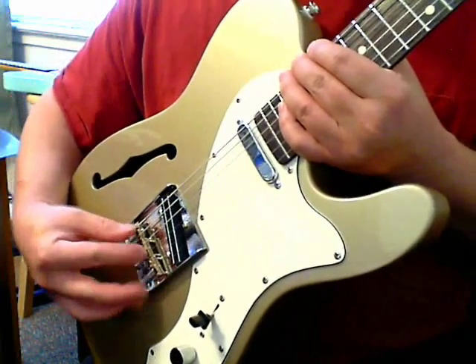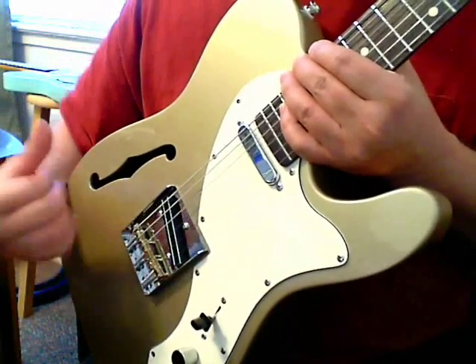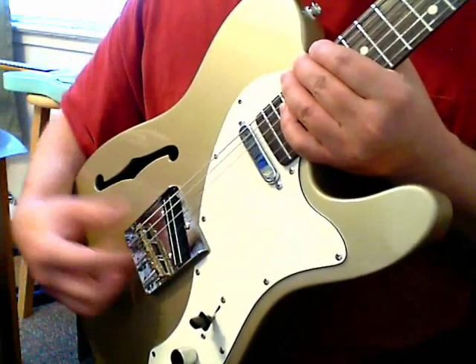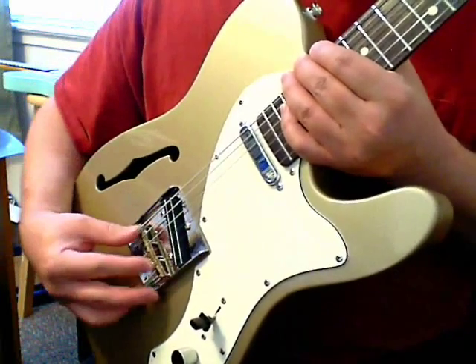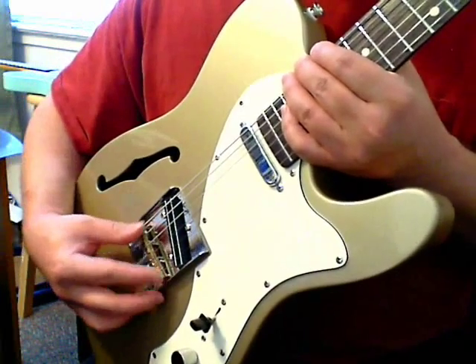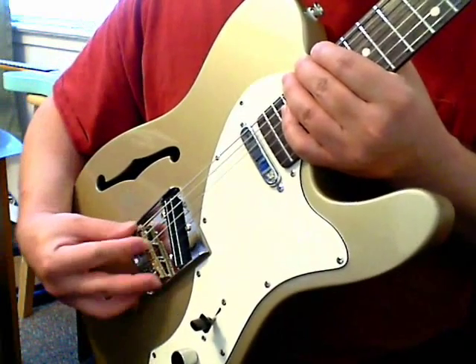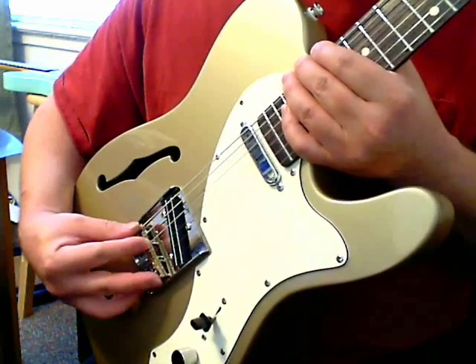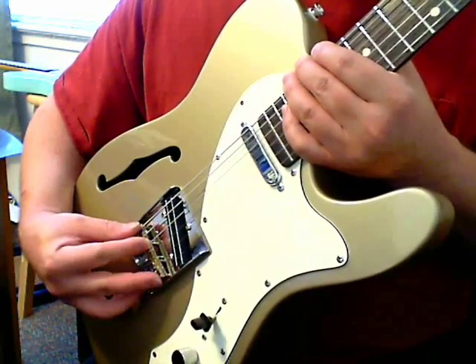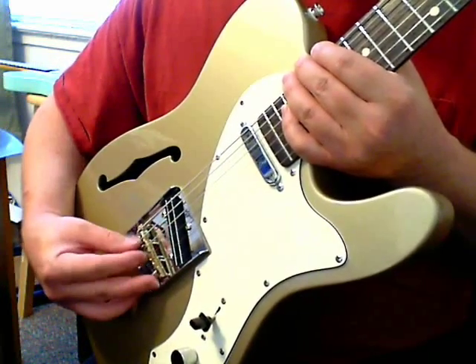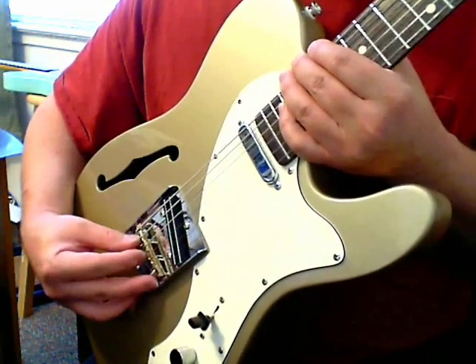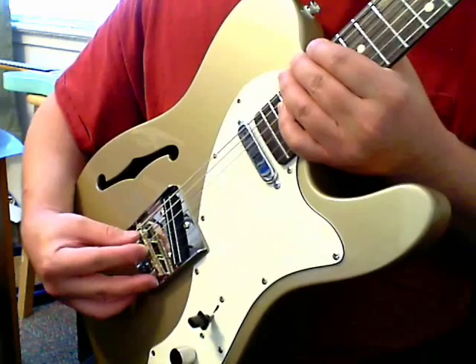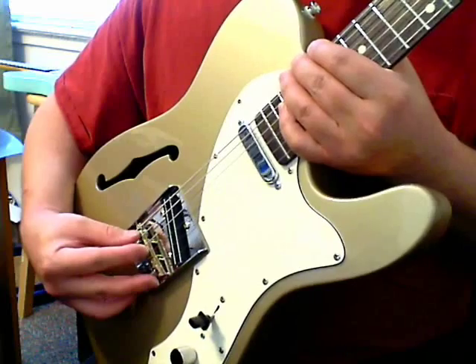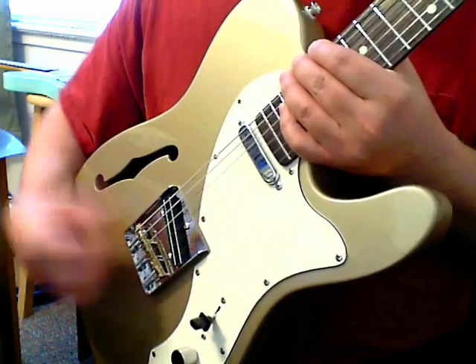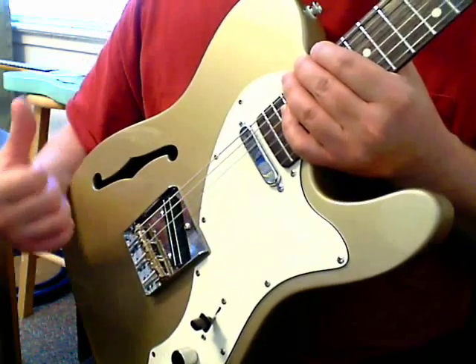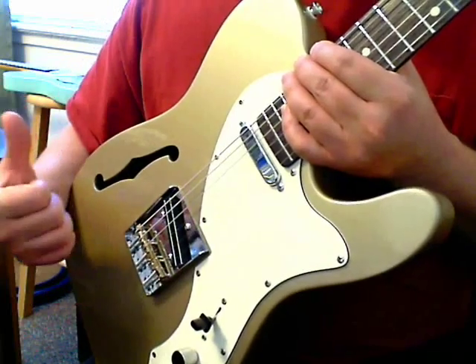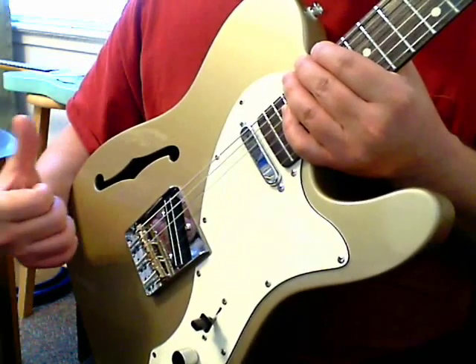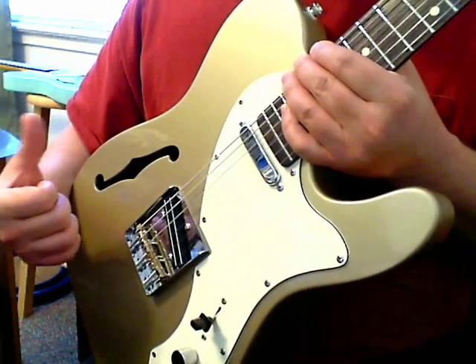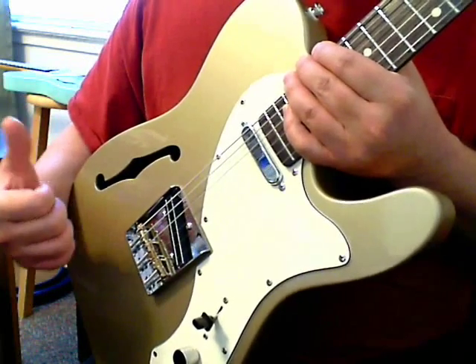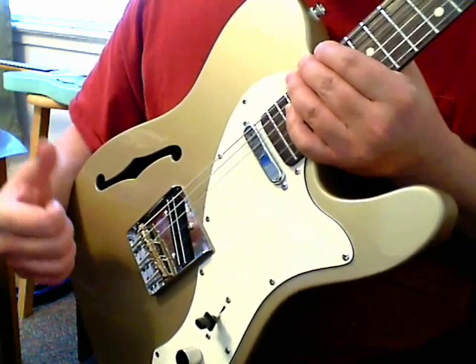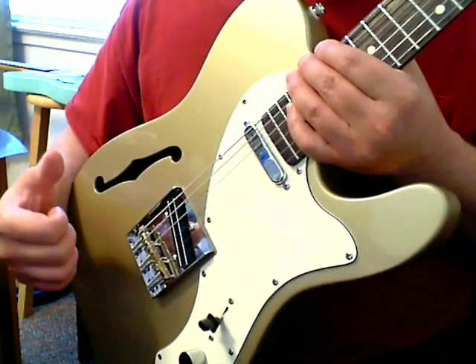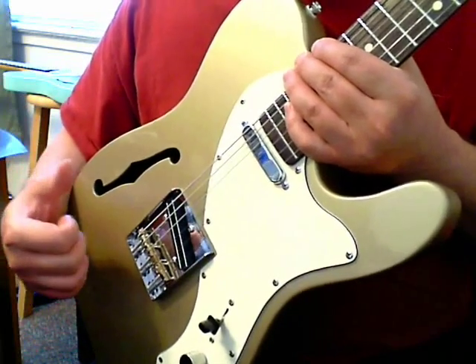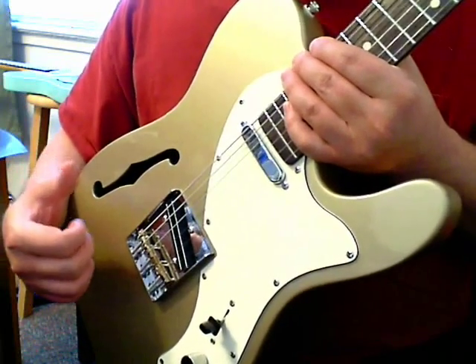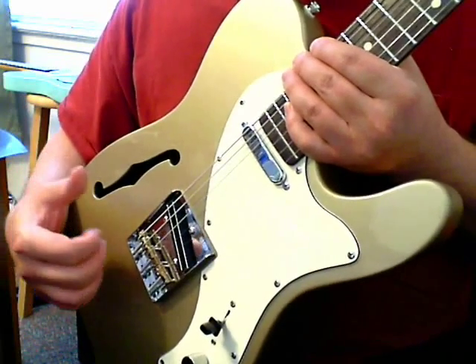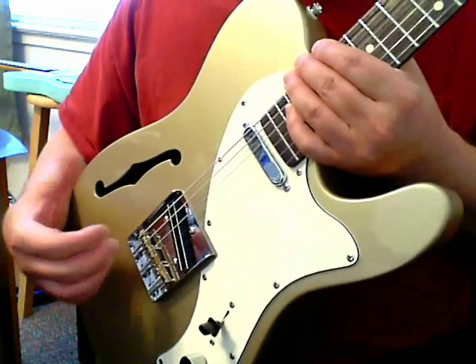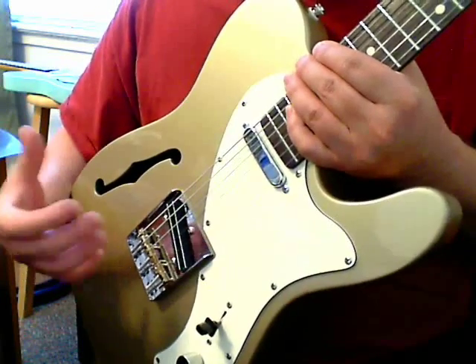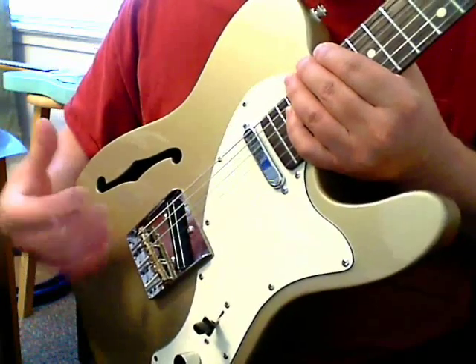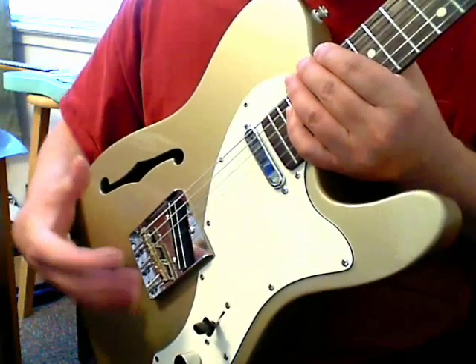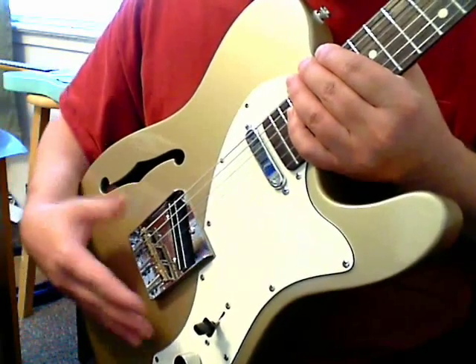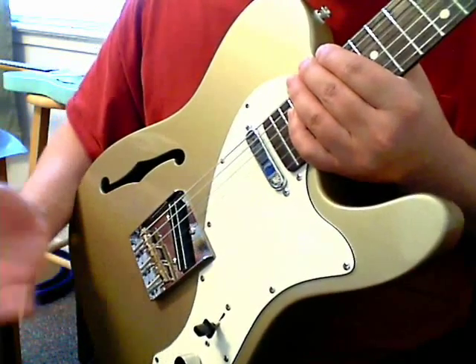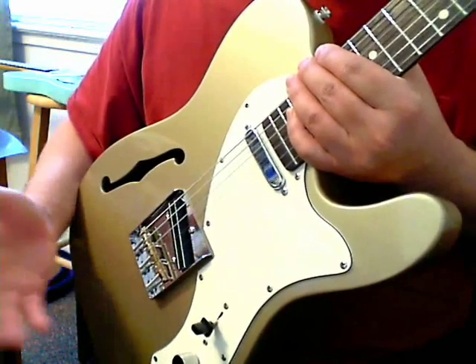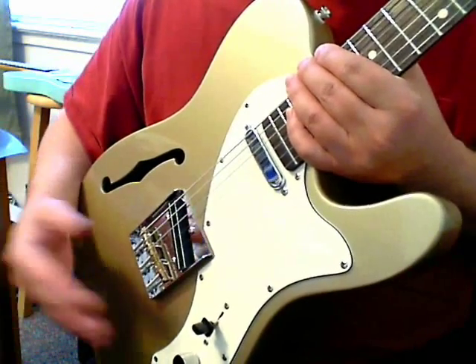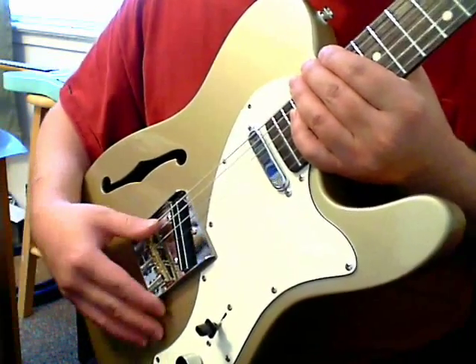The Xavier comes with a three-saddle bridge. It's not compensated, but it plays in tune.